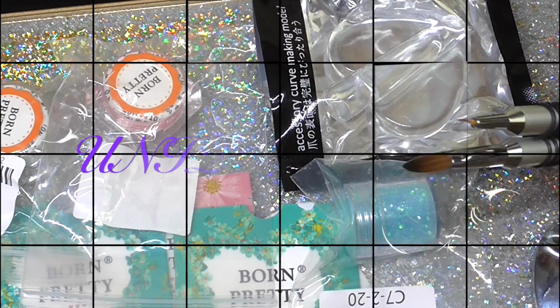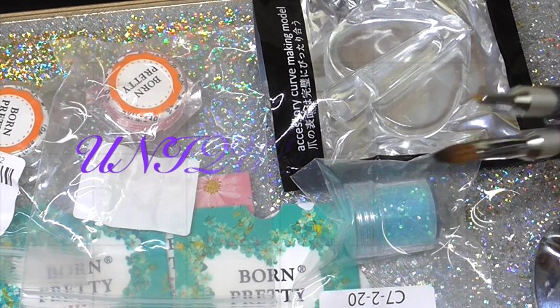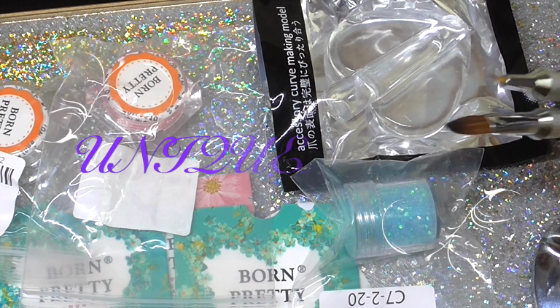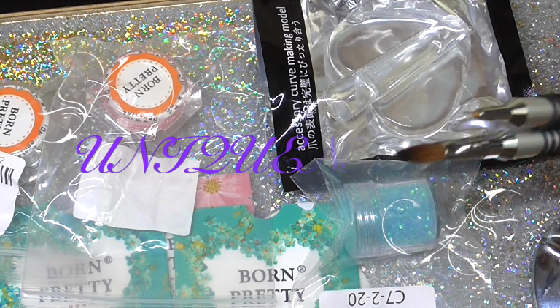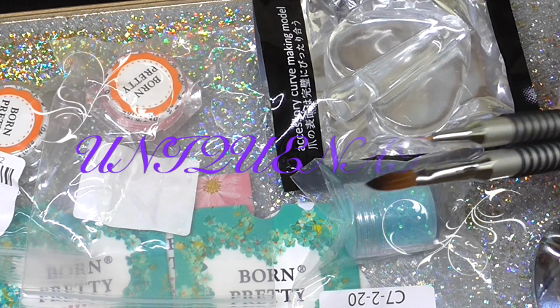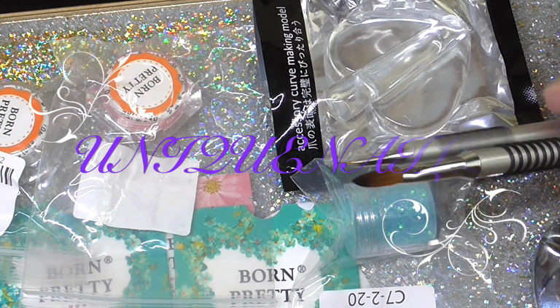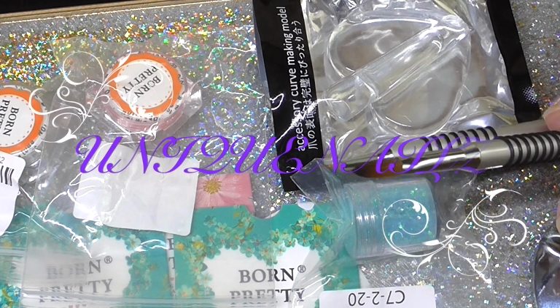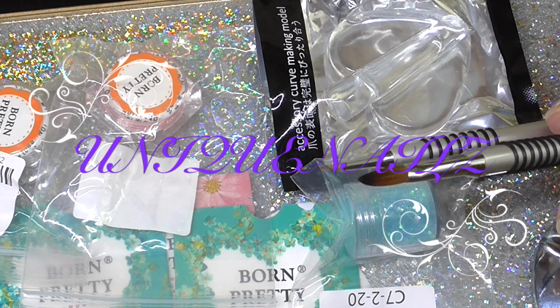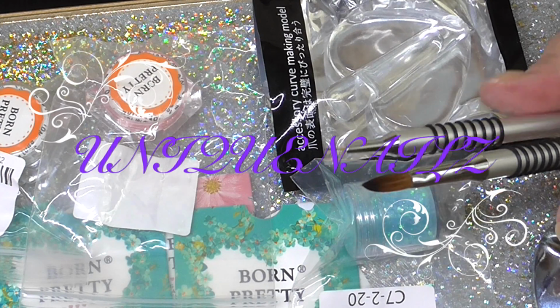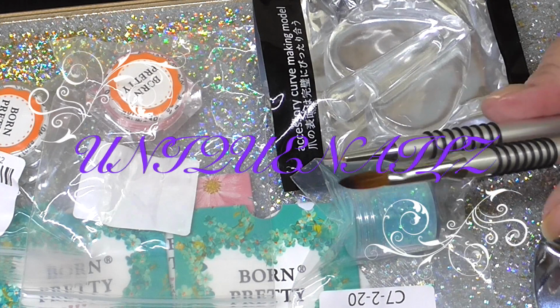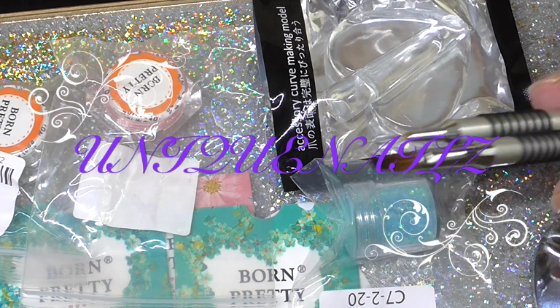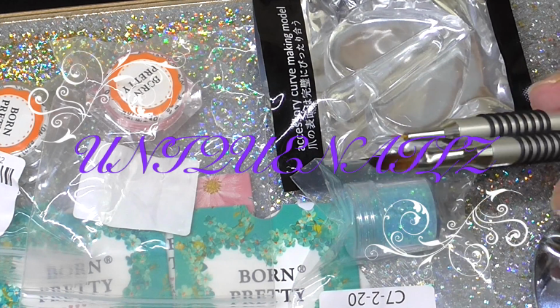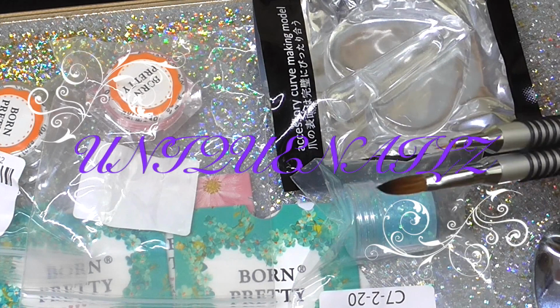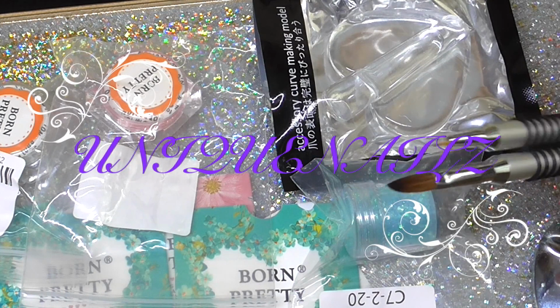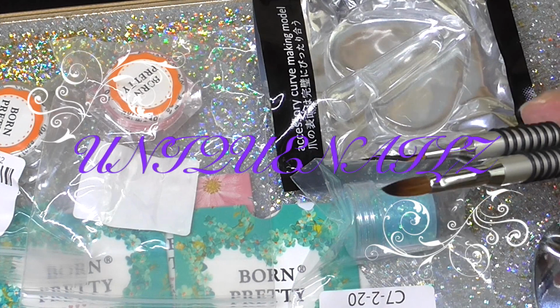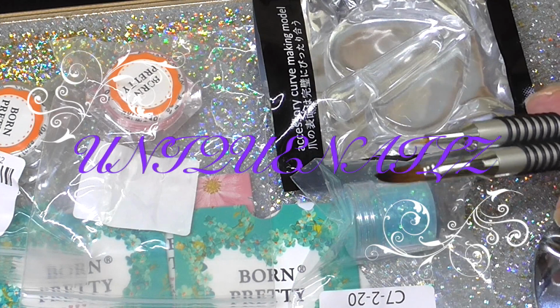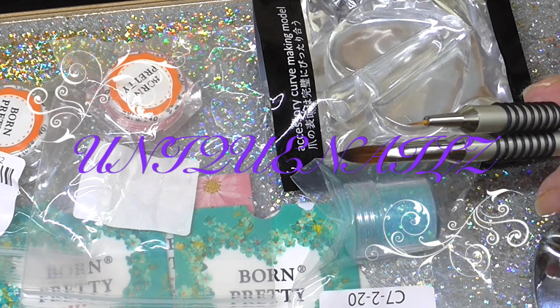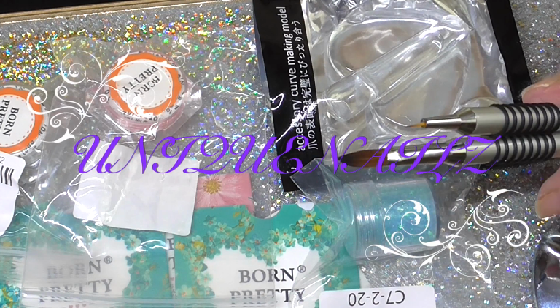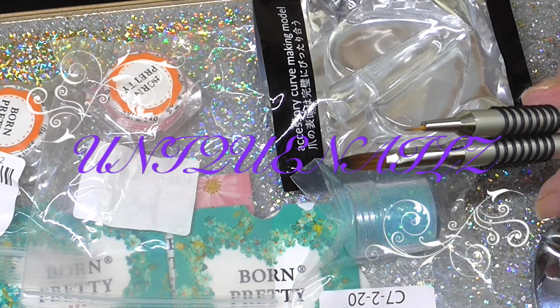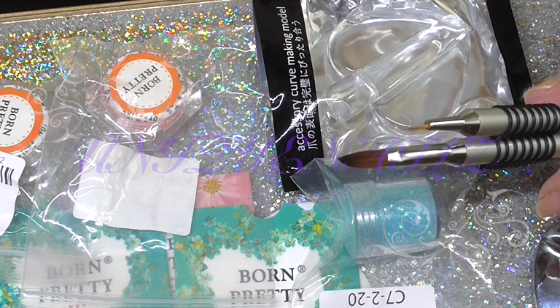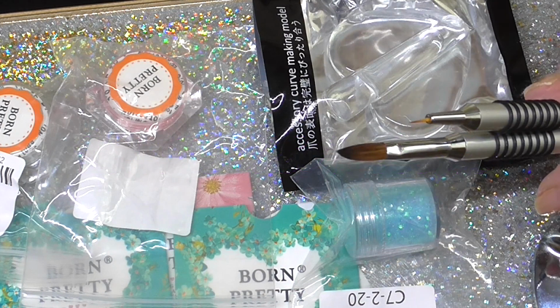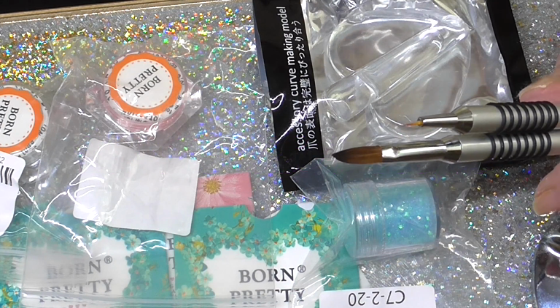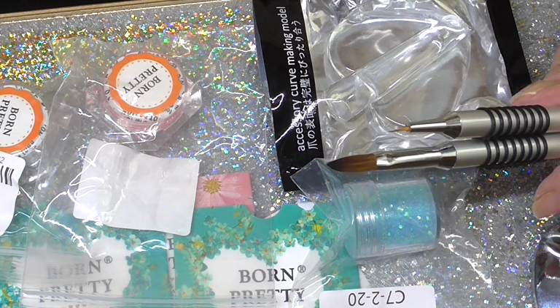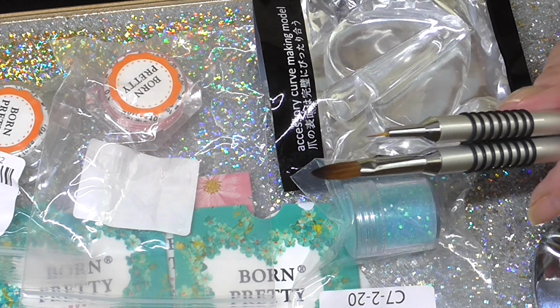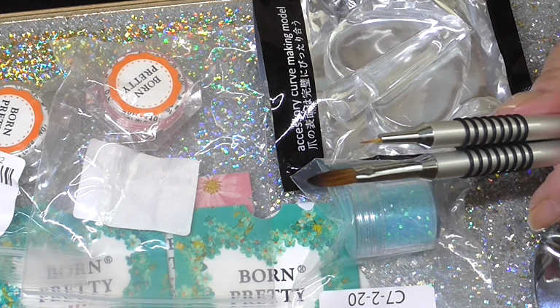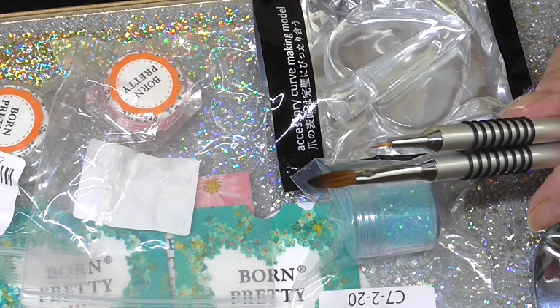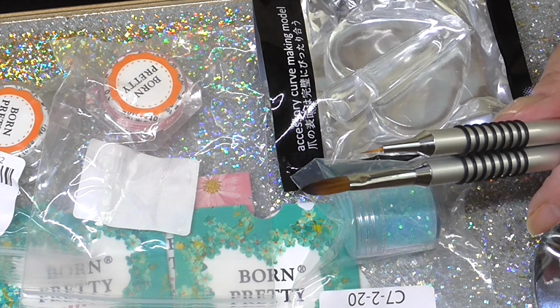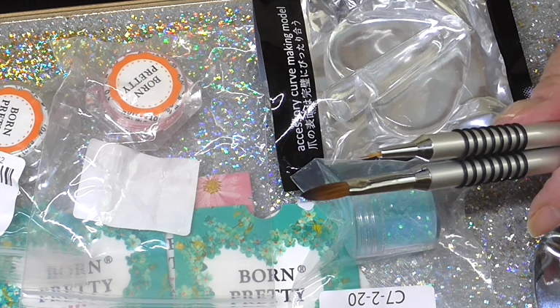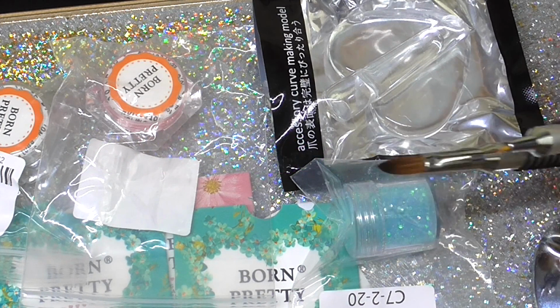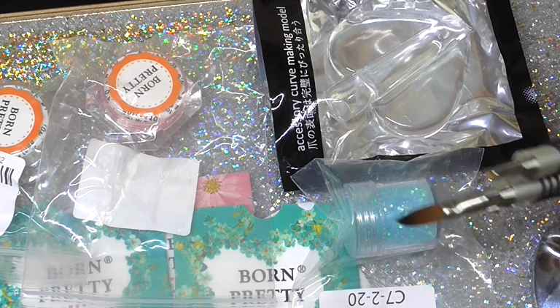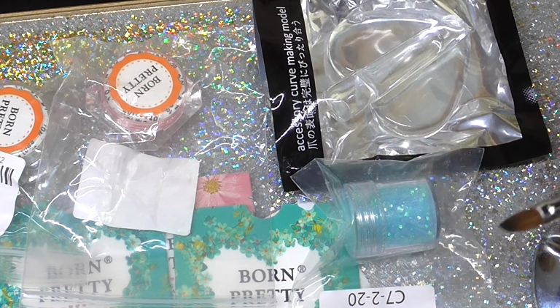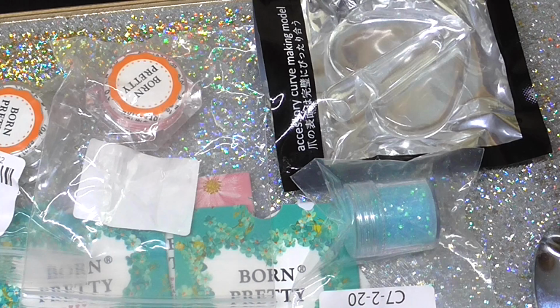Hi everyone, I'm going to do a review today for Born Pretty.